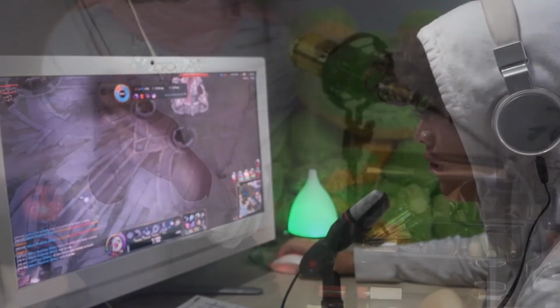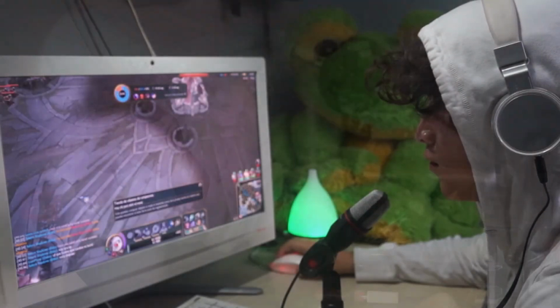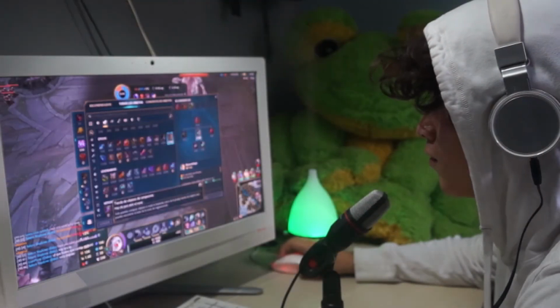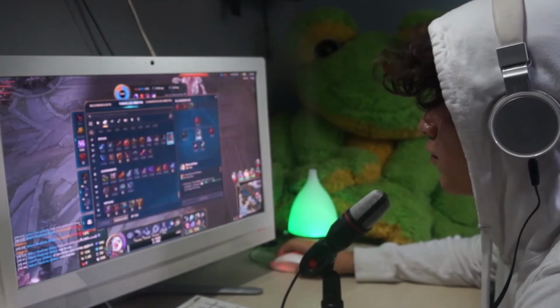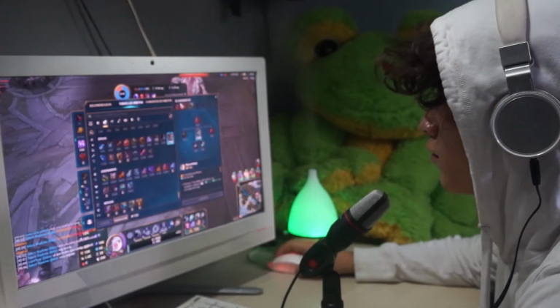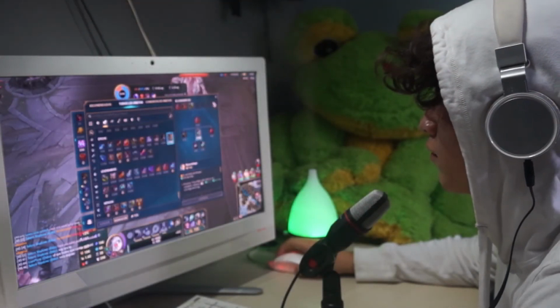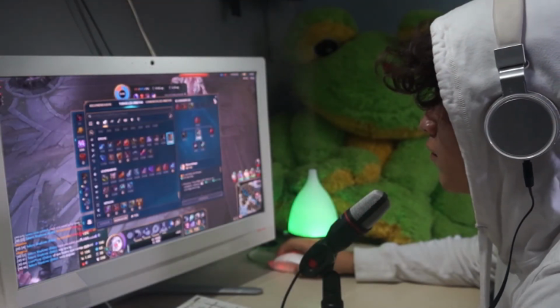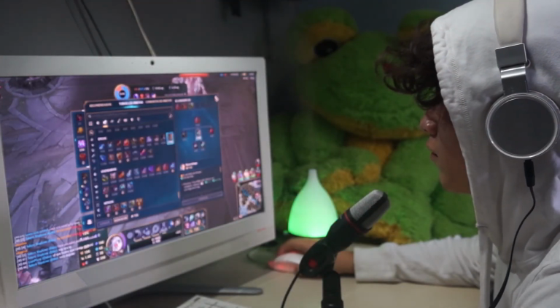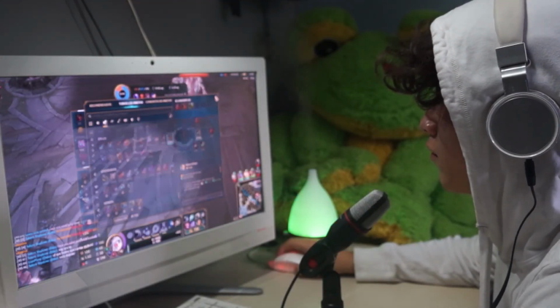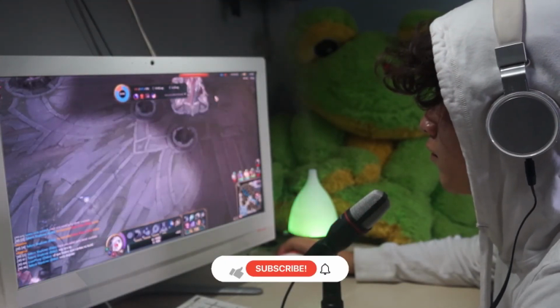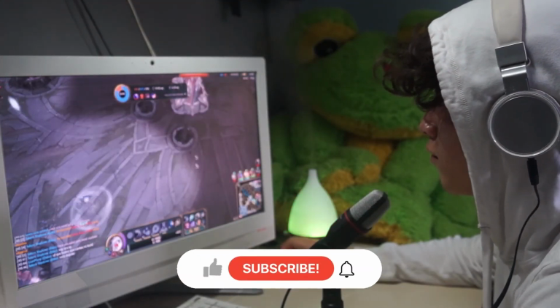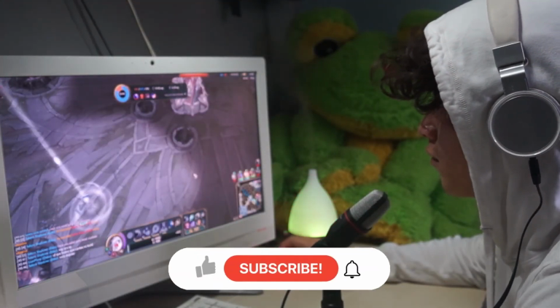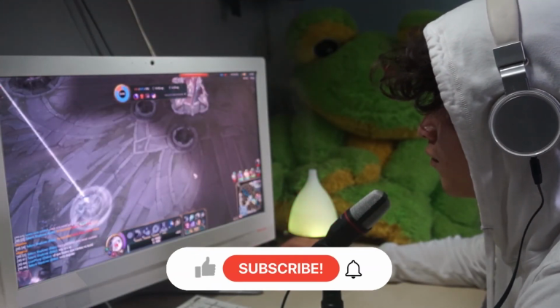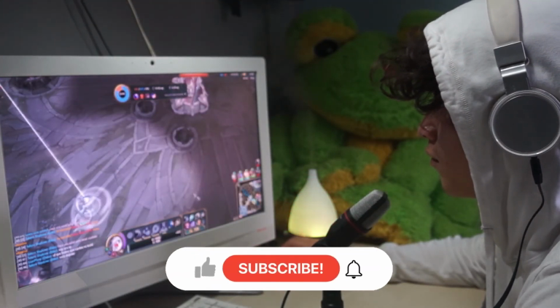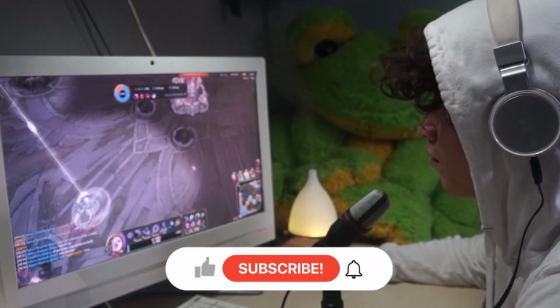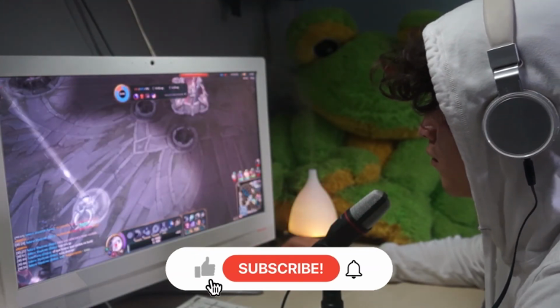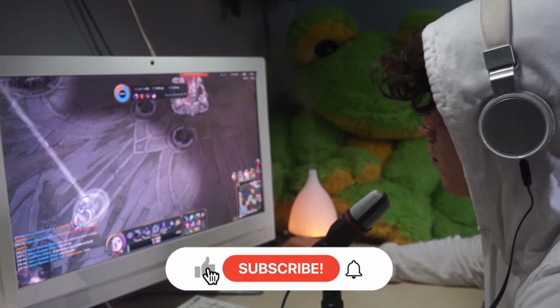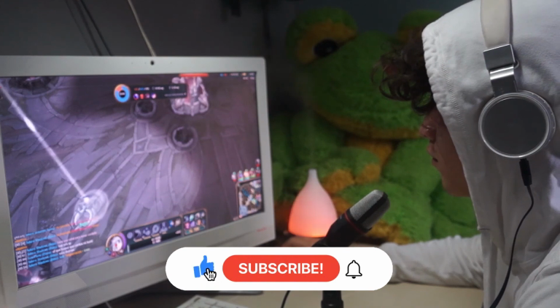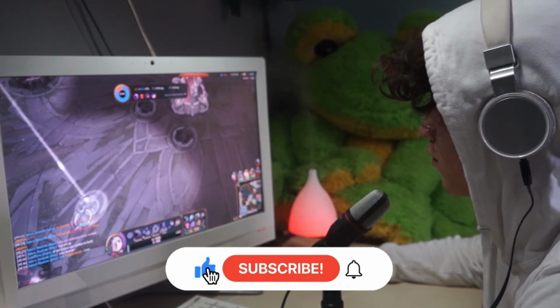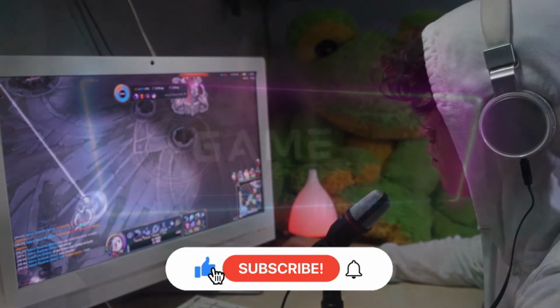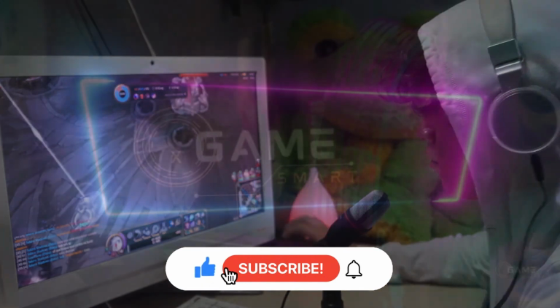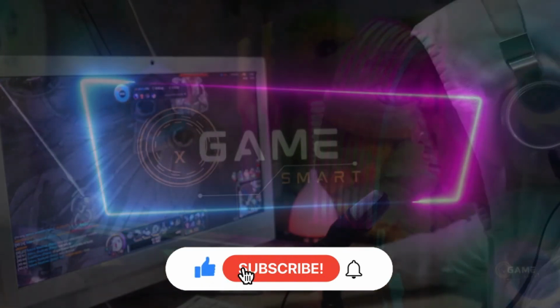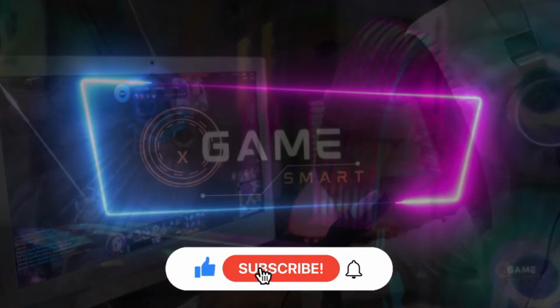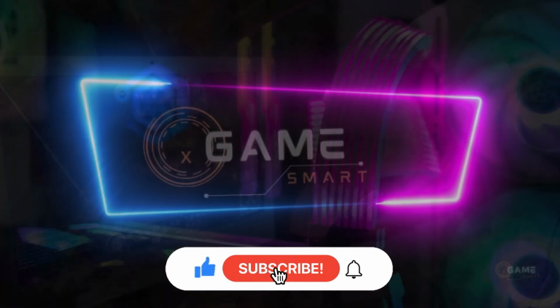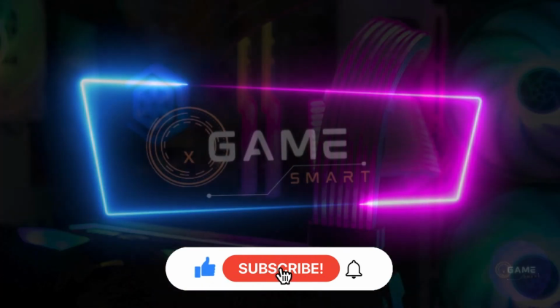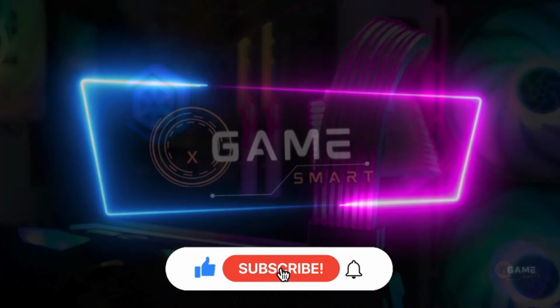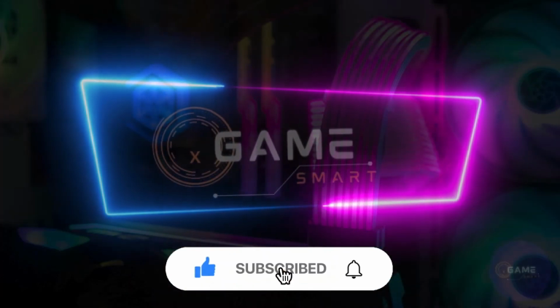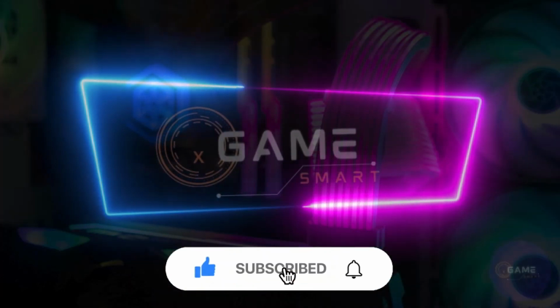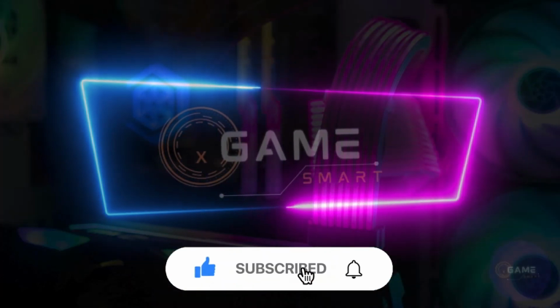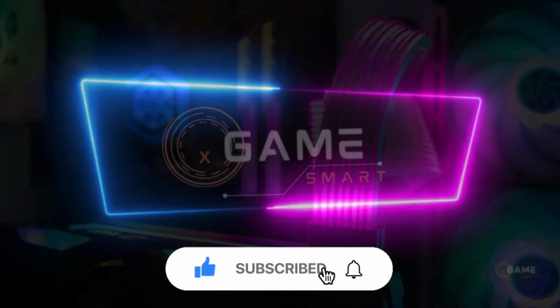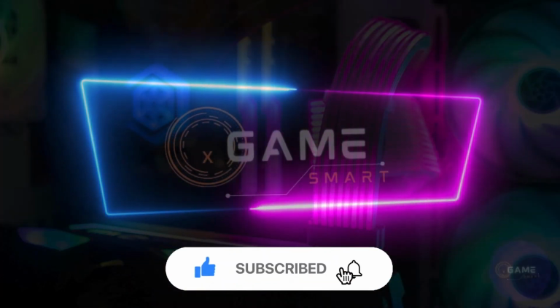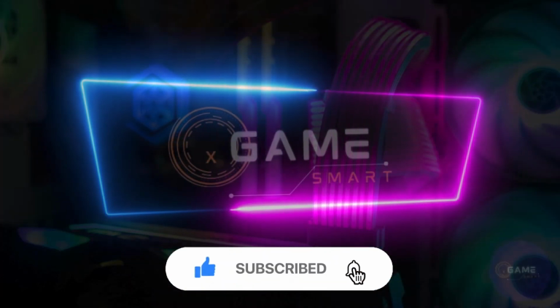Thanks for watching! If you enjoyed this video, please give it a like and subscribe to our channel for more gaming content.